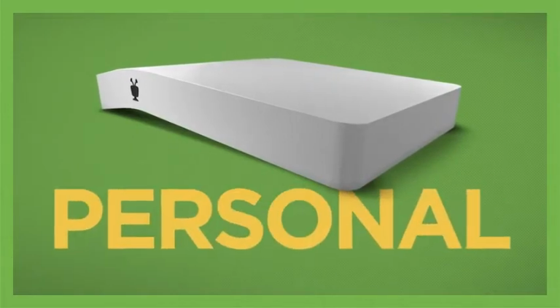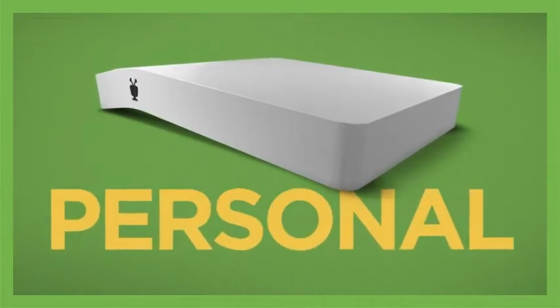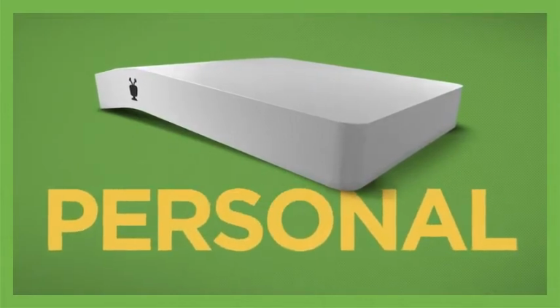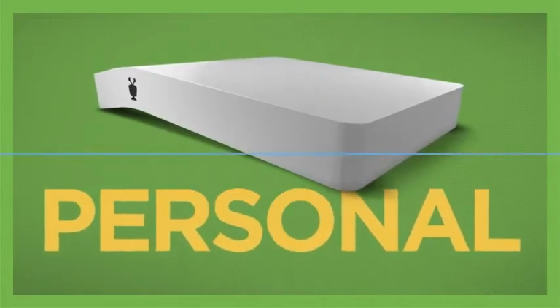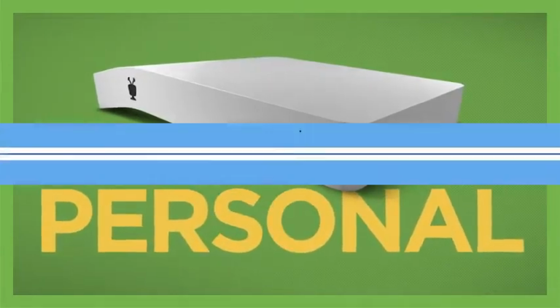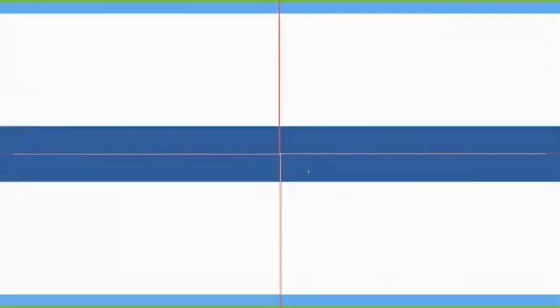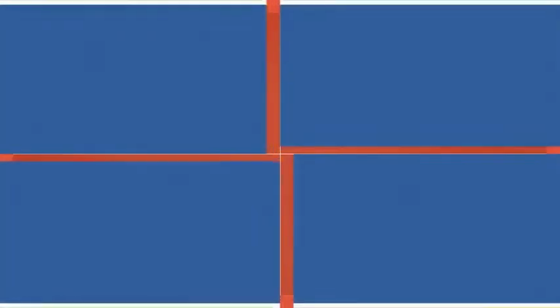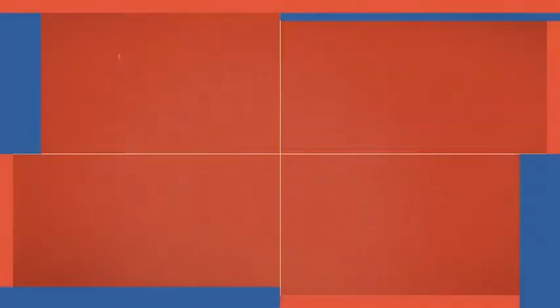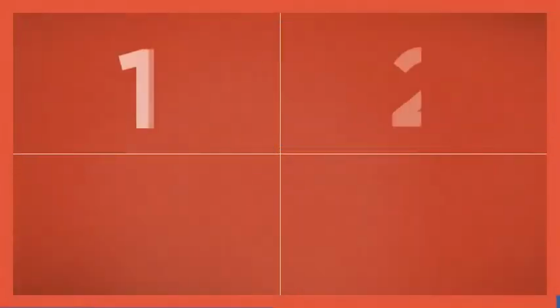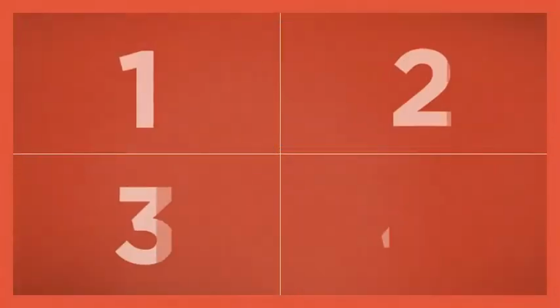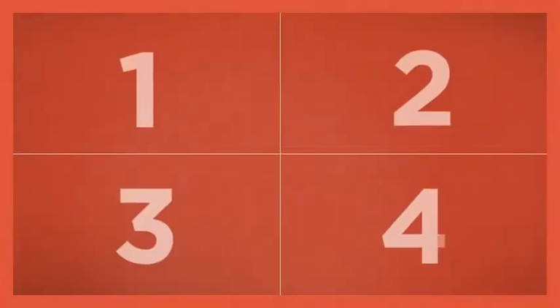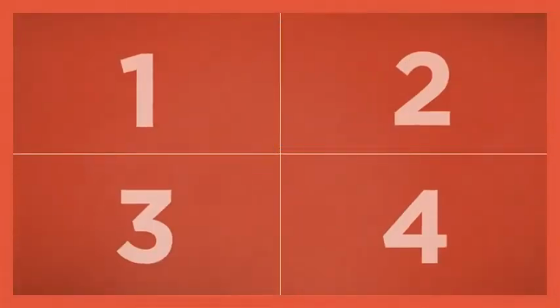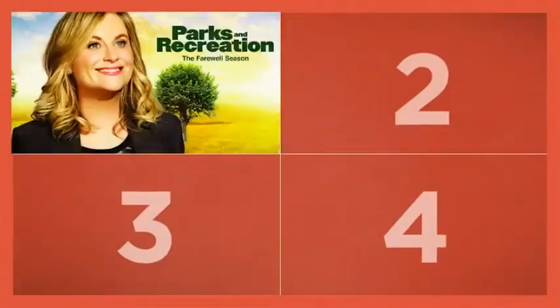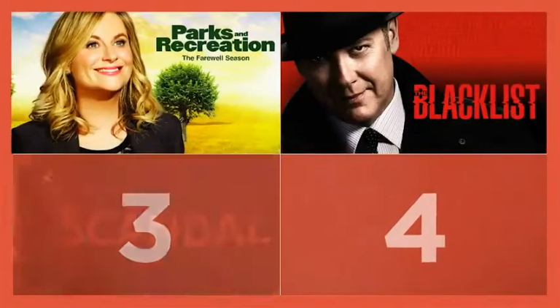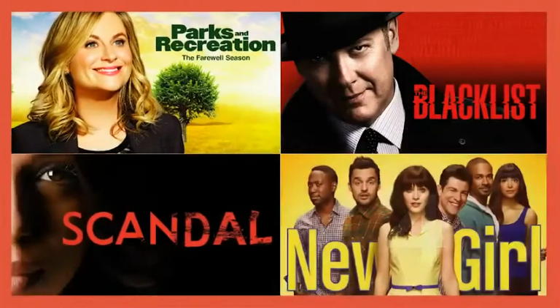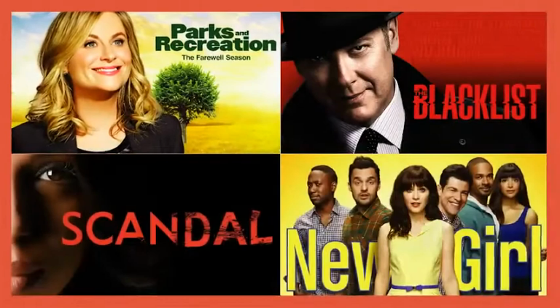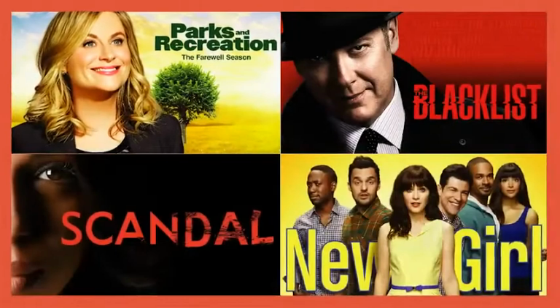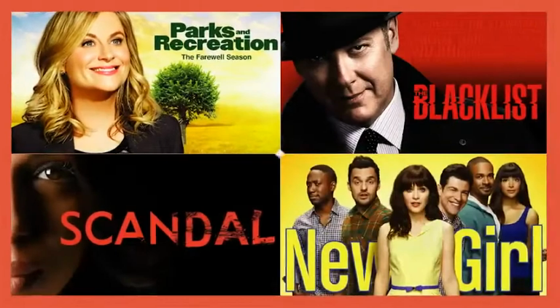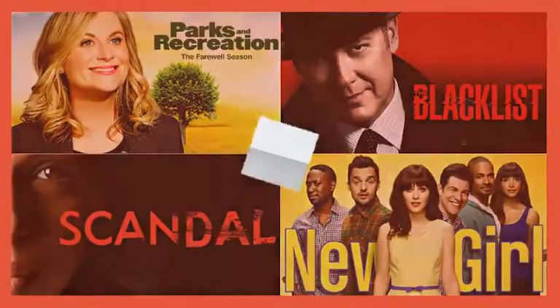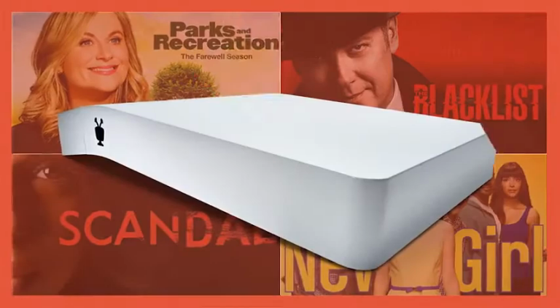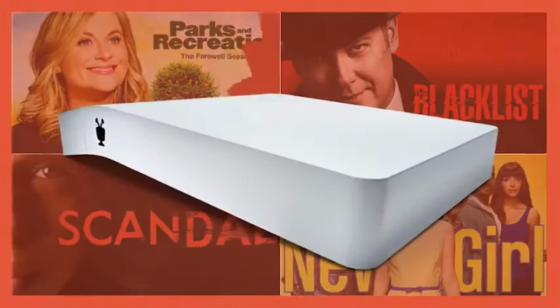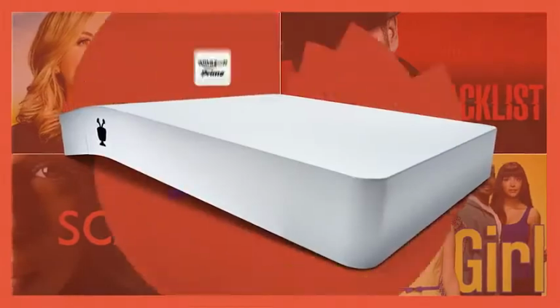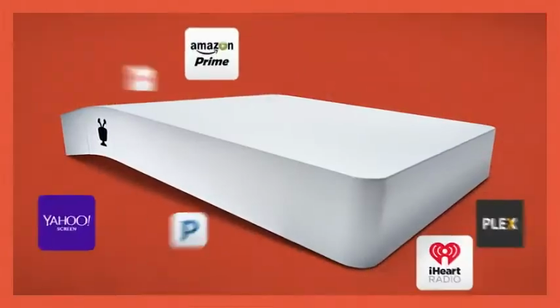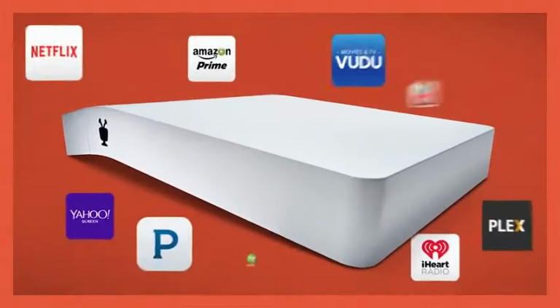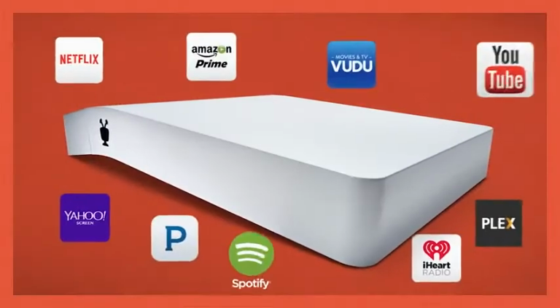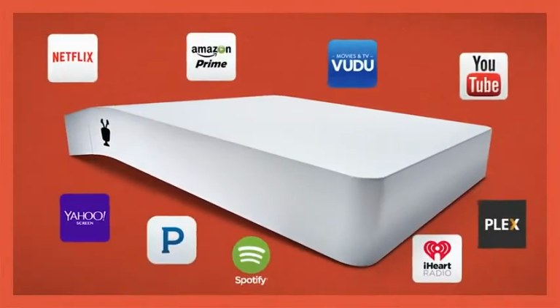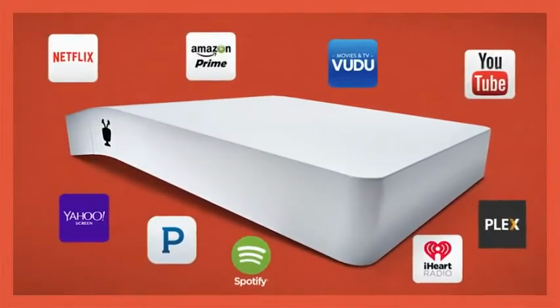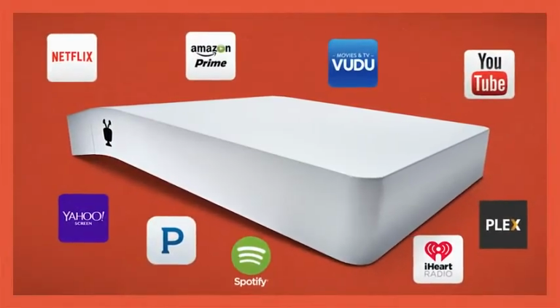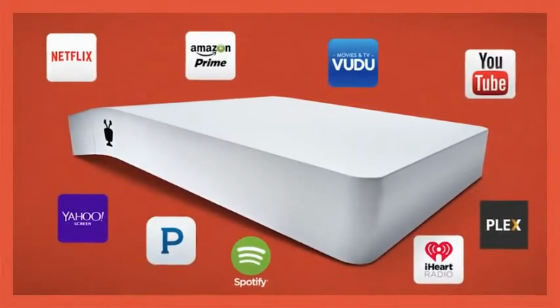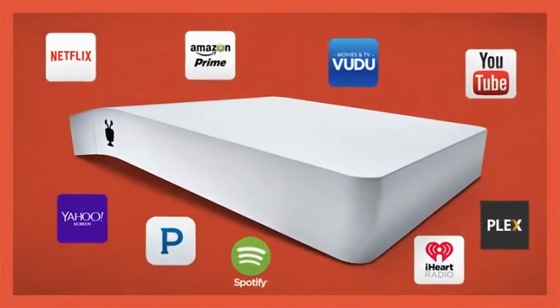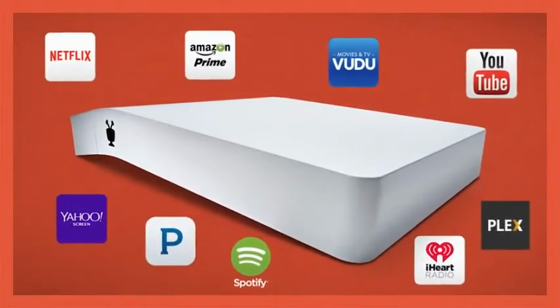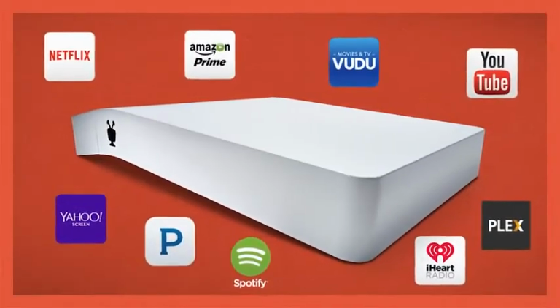It plugs into your existing cable service or your HD antenna, records up to four shows at once, and delivers your streaming apps in the same experience.